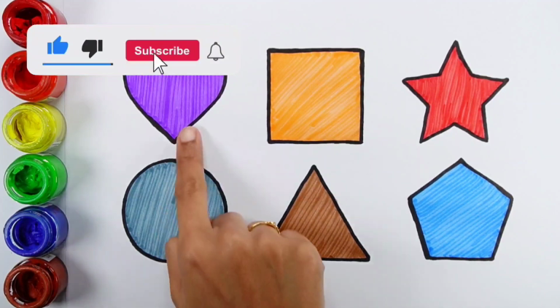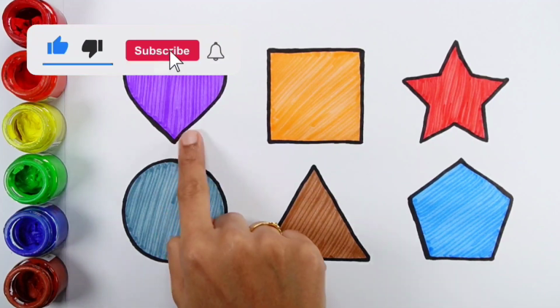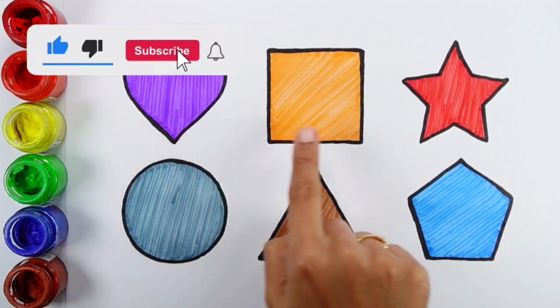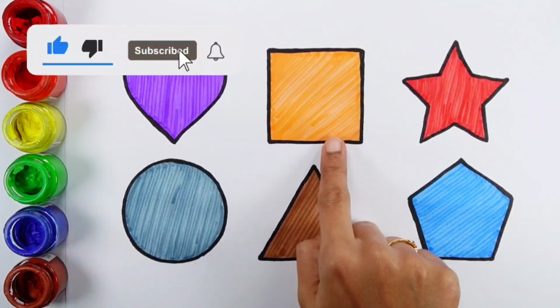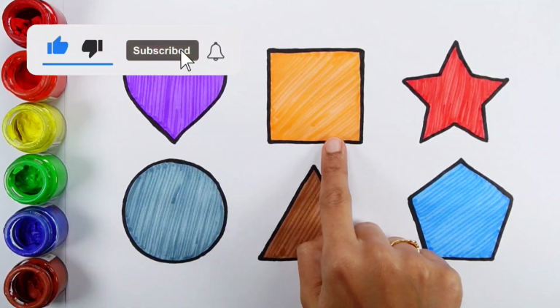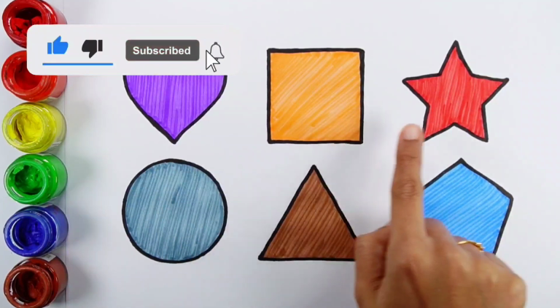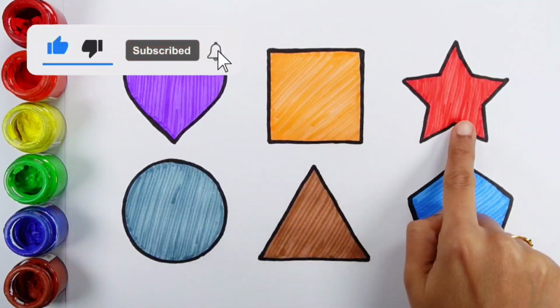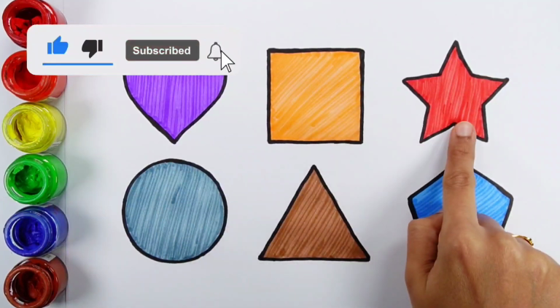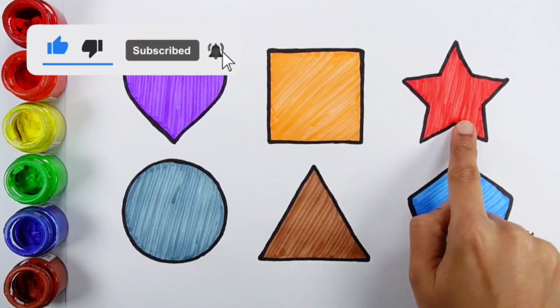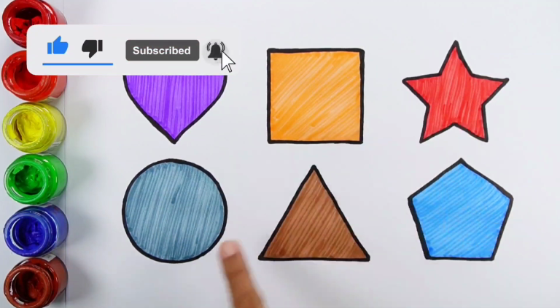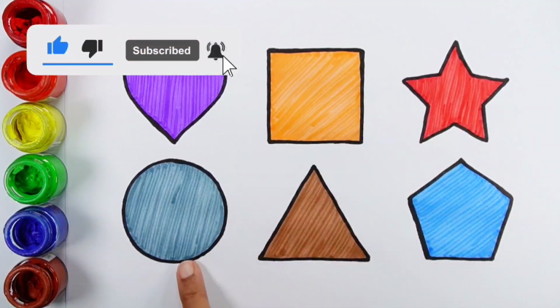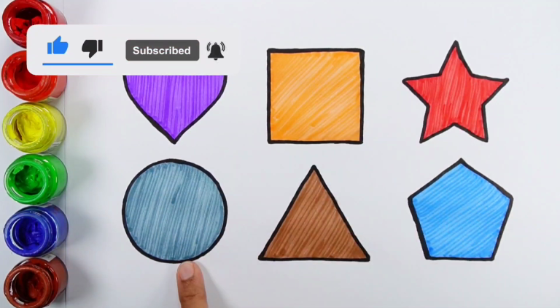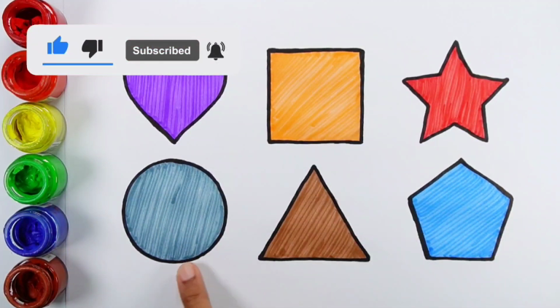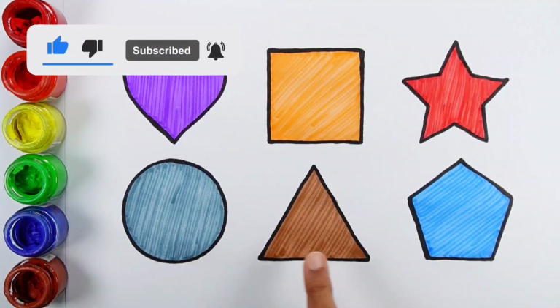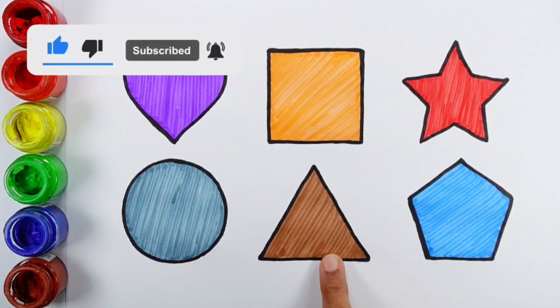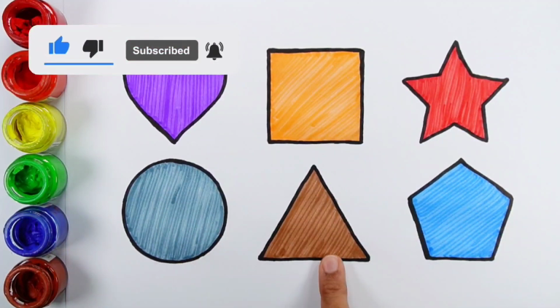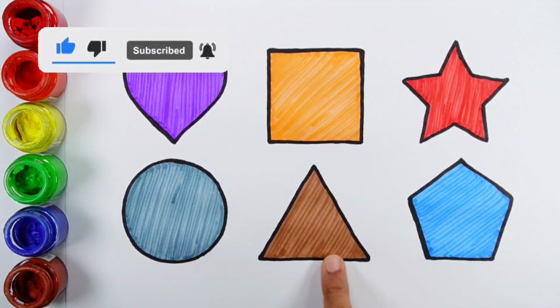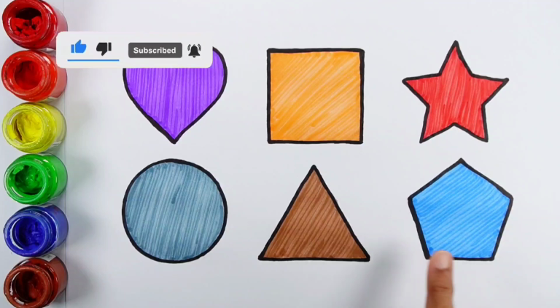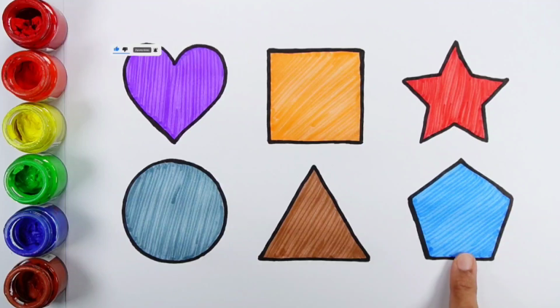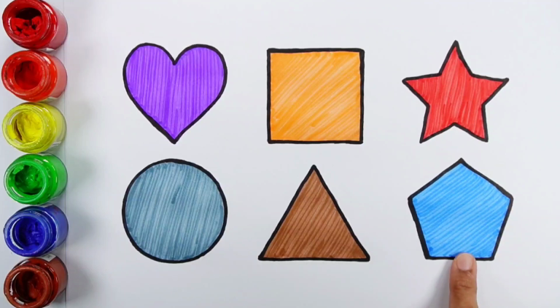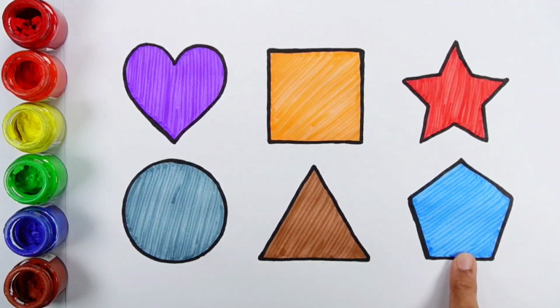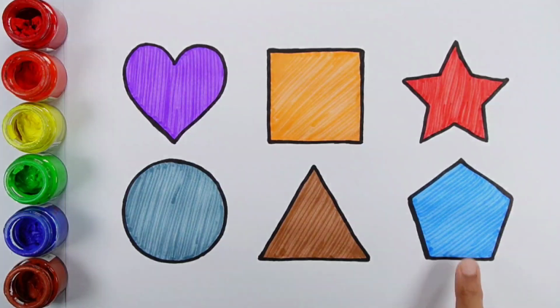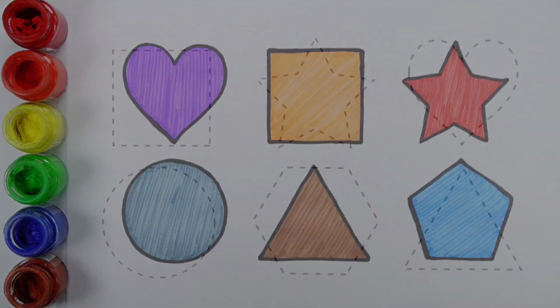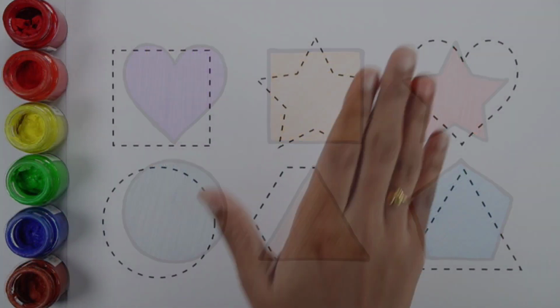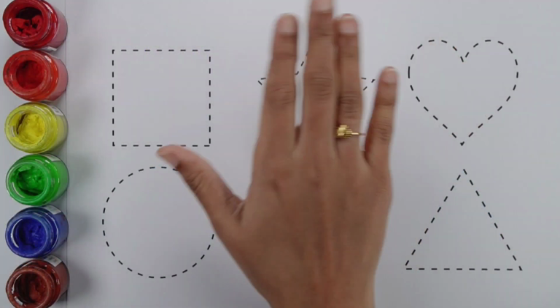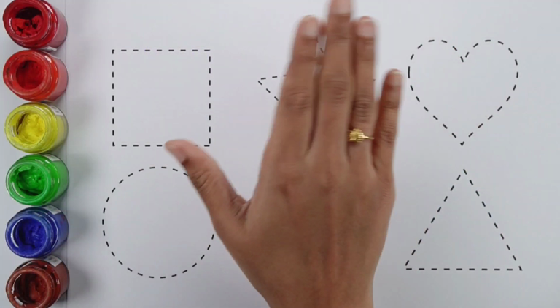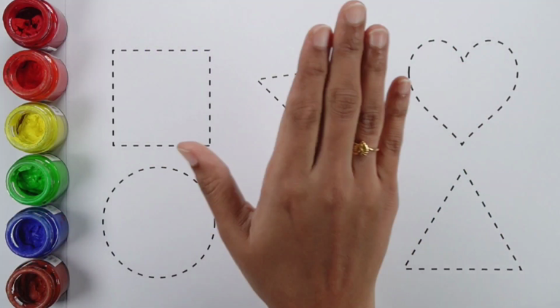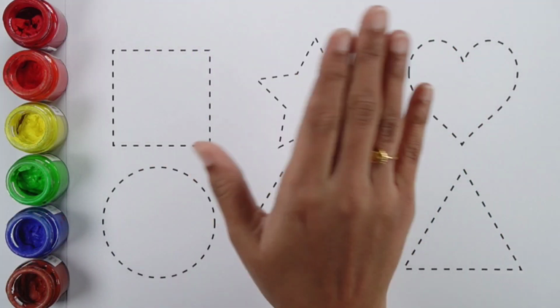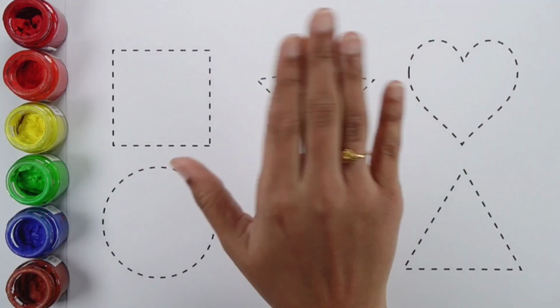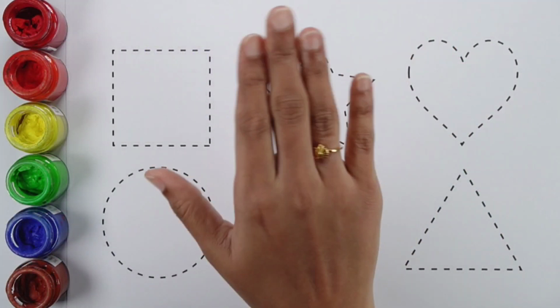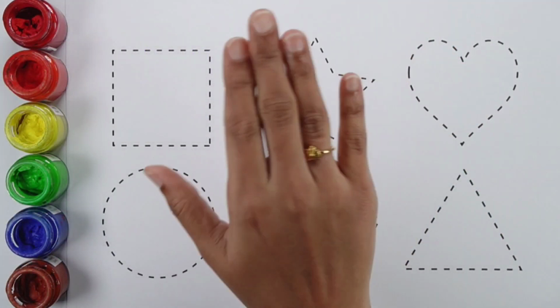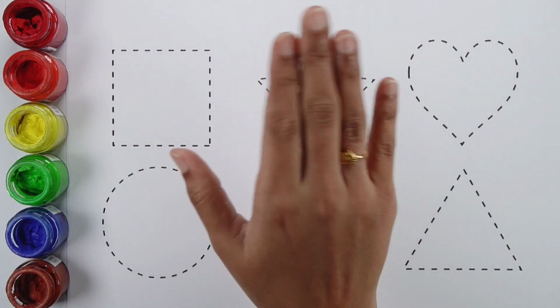Heart, Square, Star, Circle, Triangle, Pentagon. Hello guys!